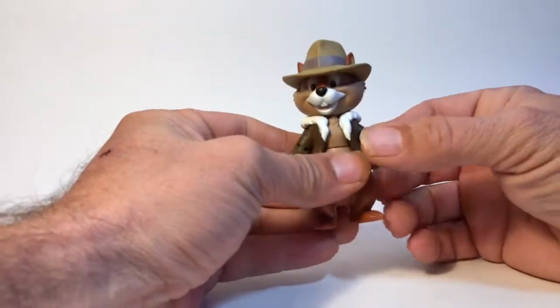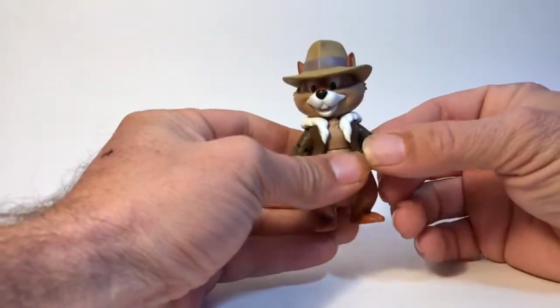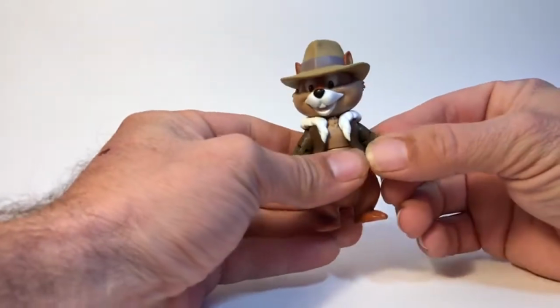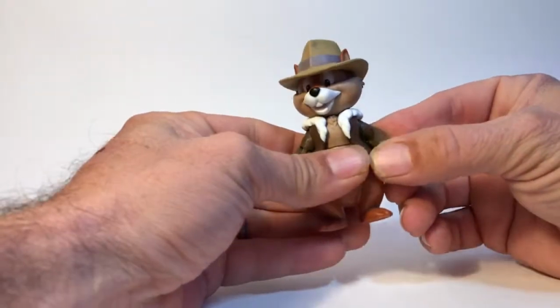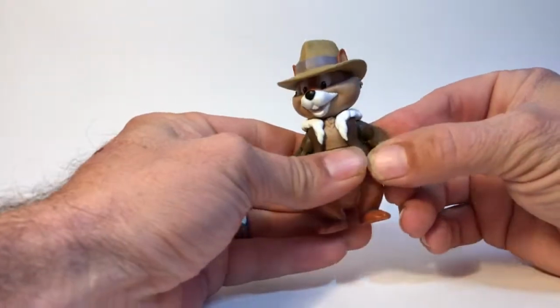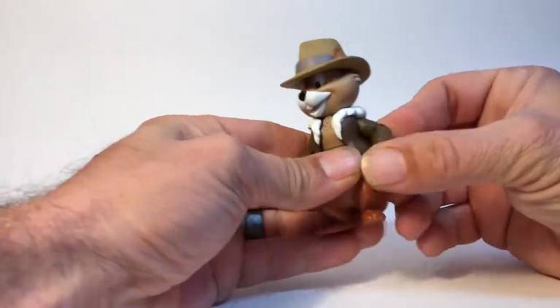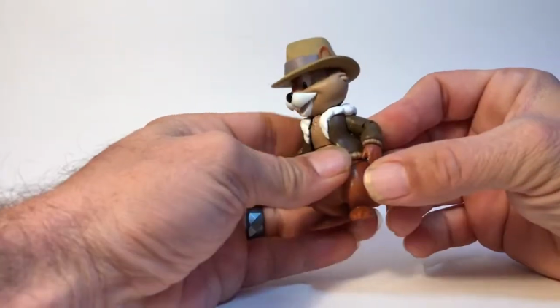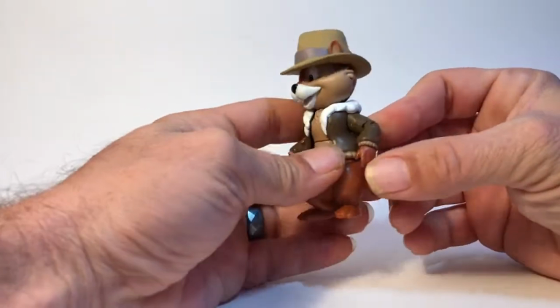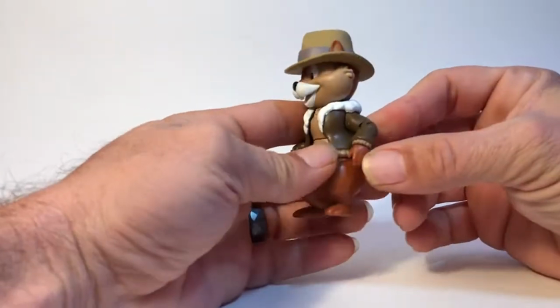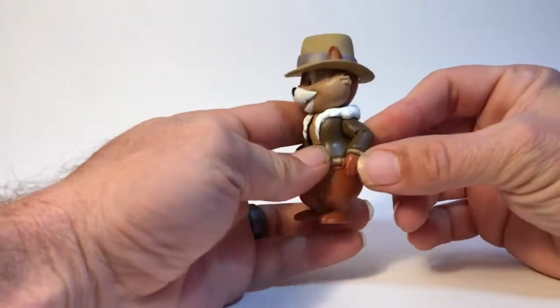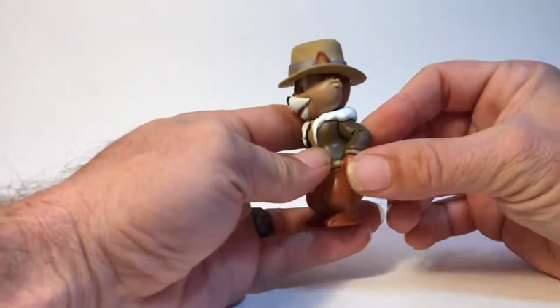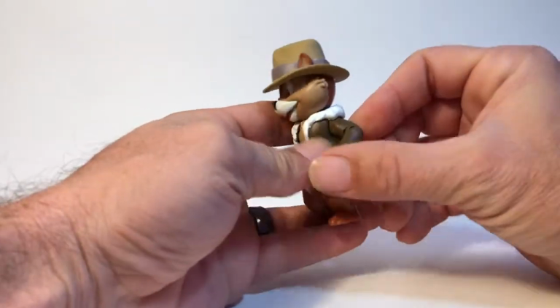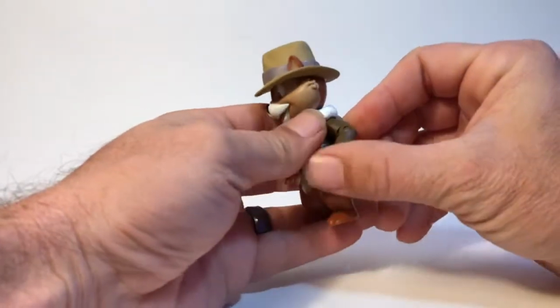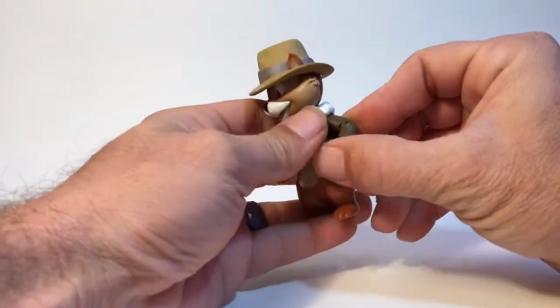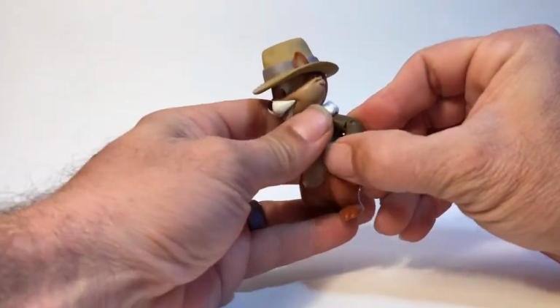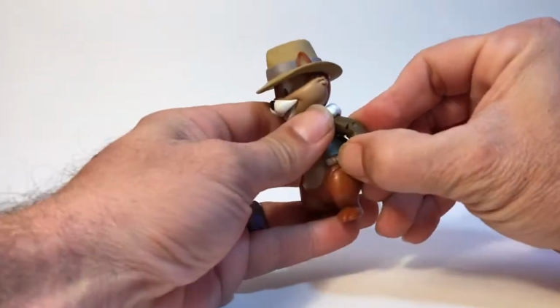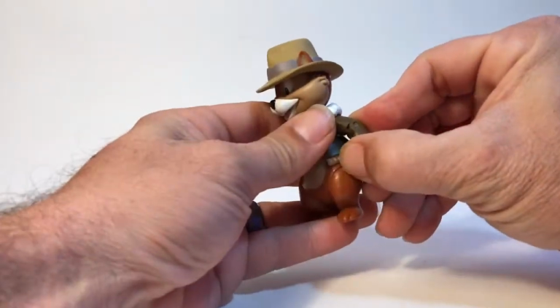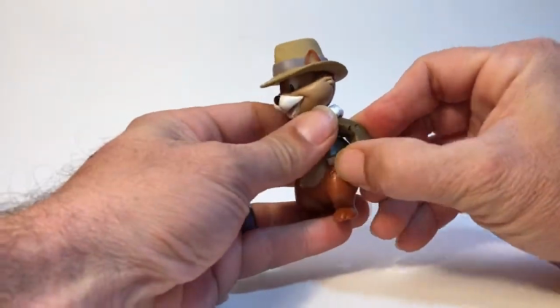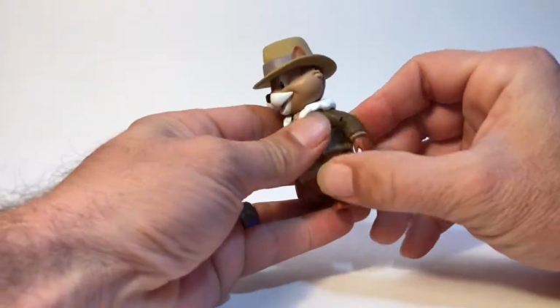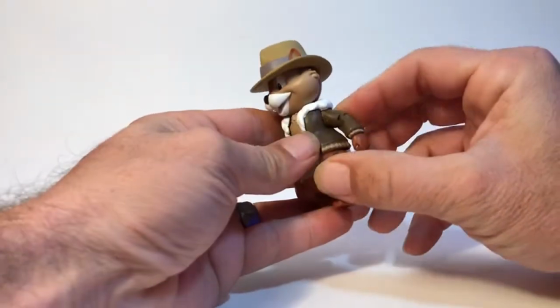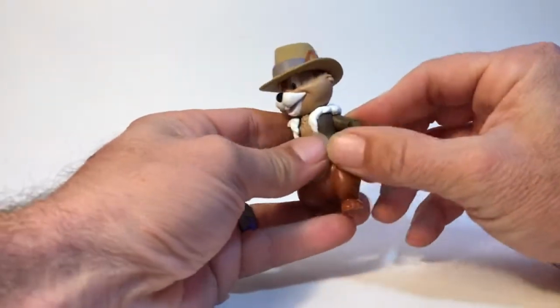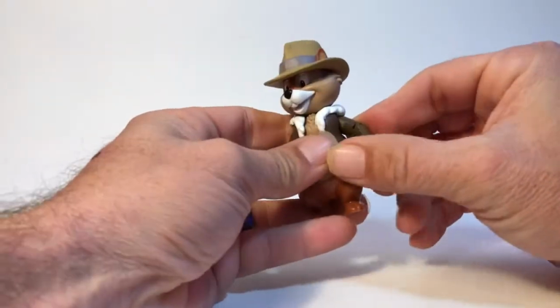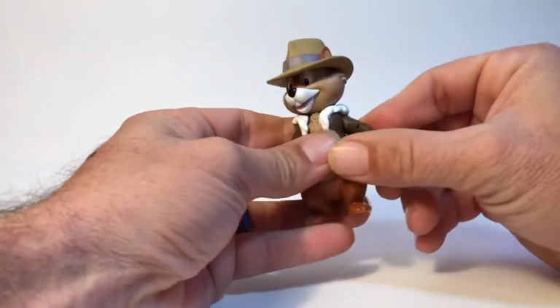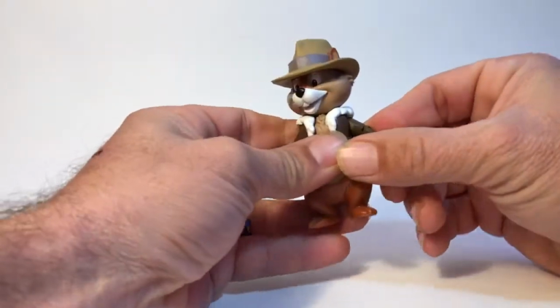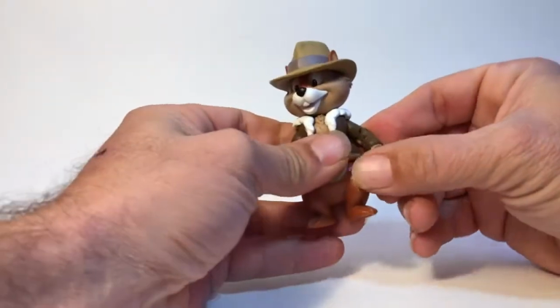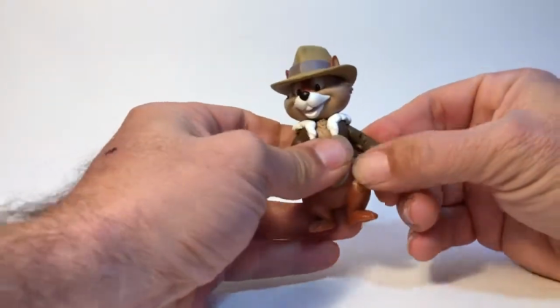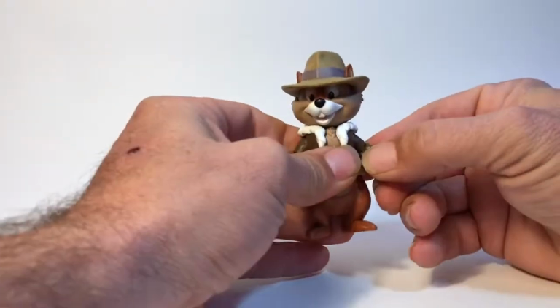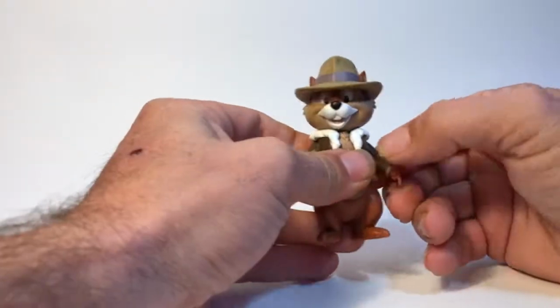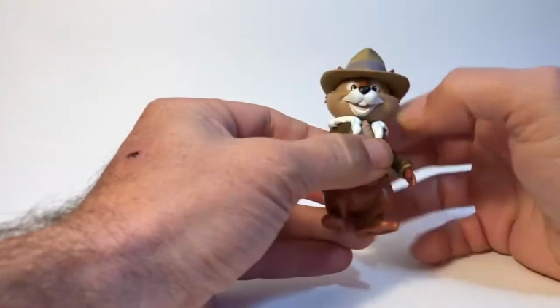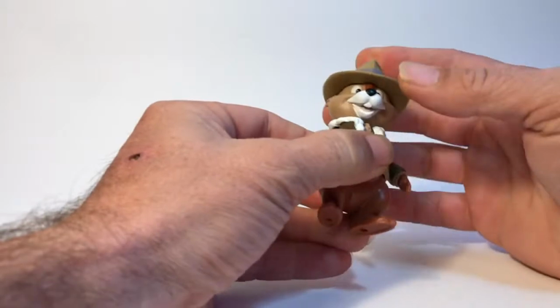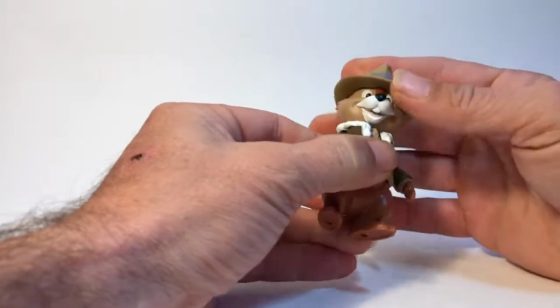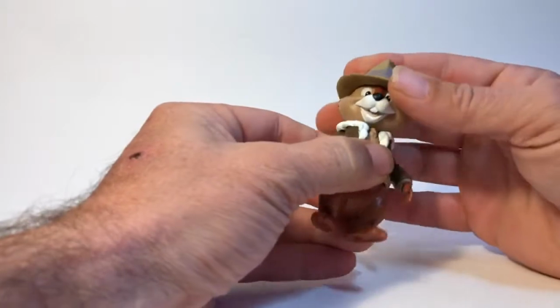Chip is kind of cool. He looks all Indiana Jones-ish. I like him.